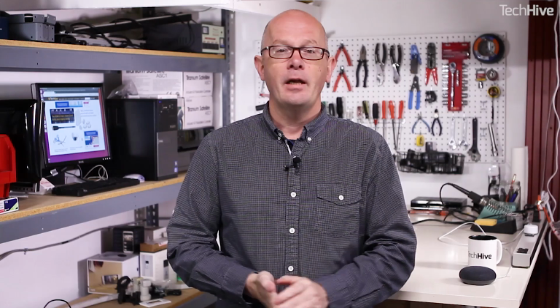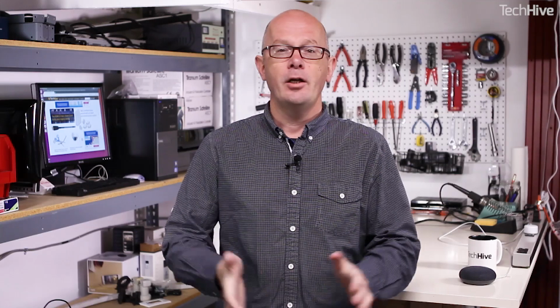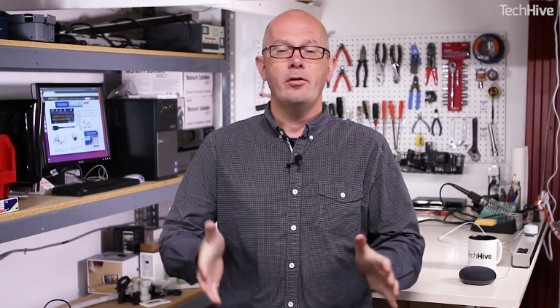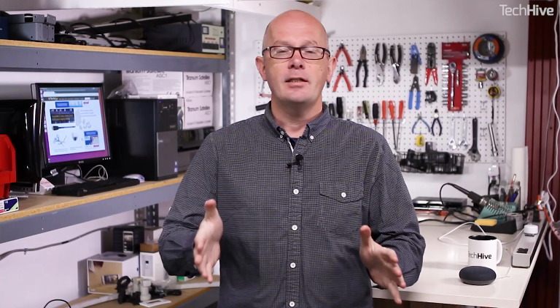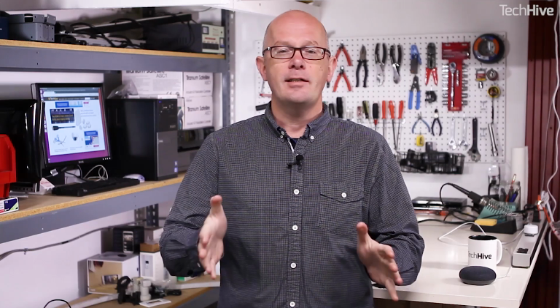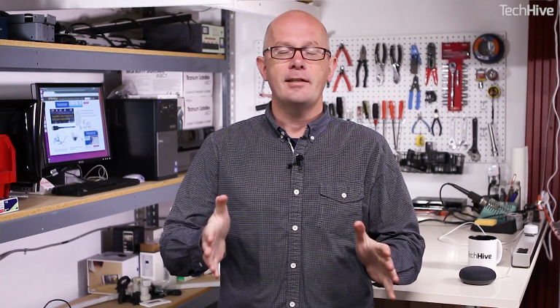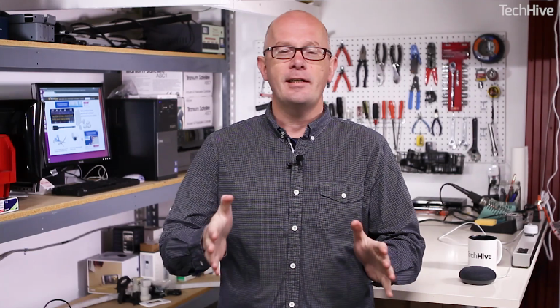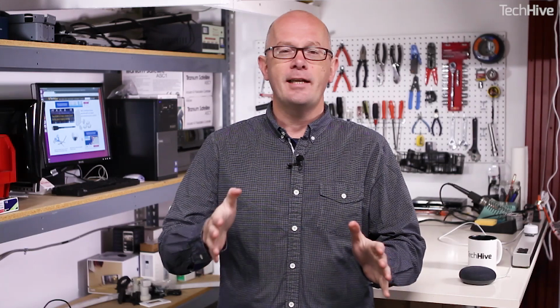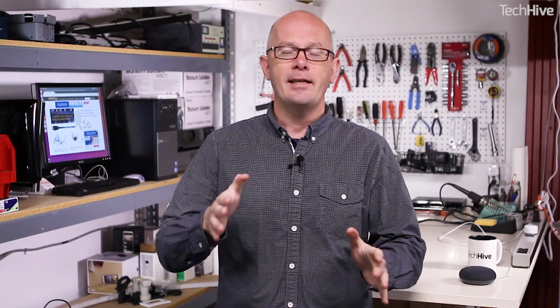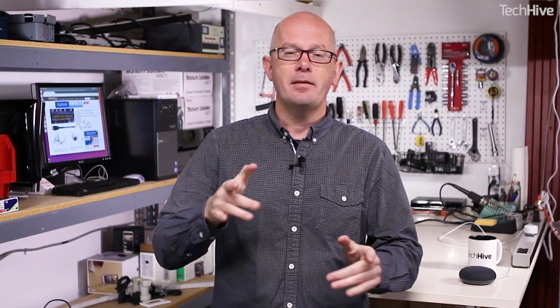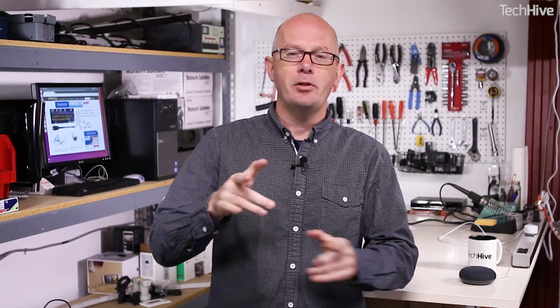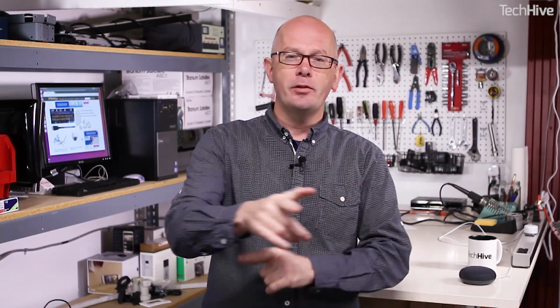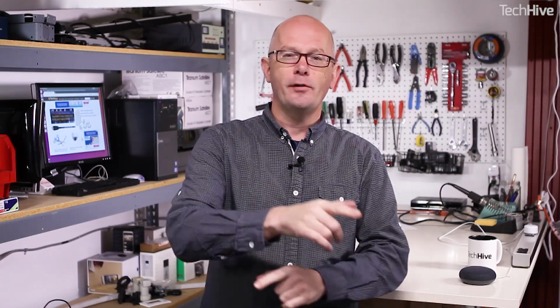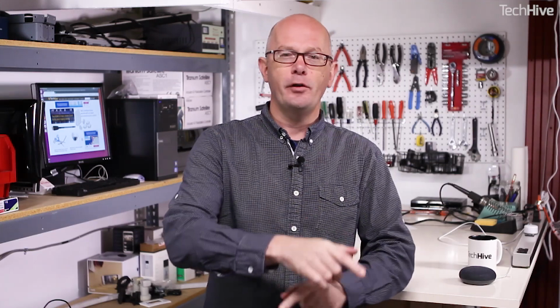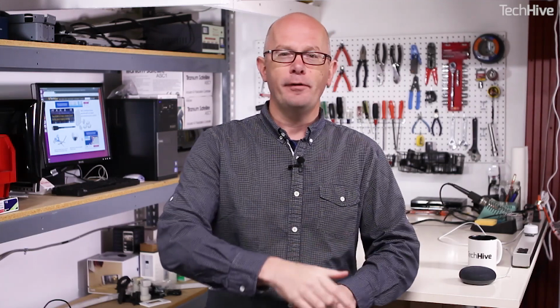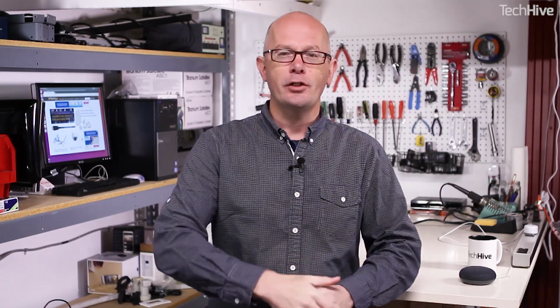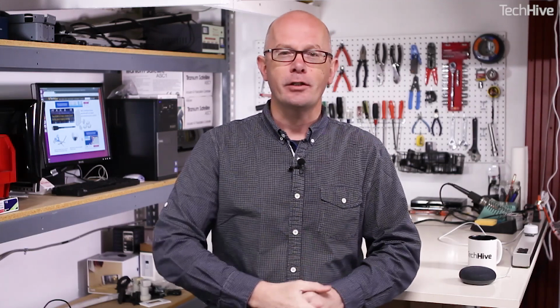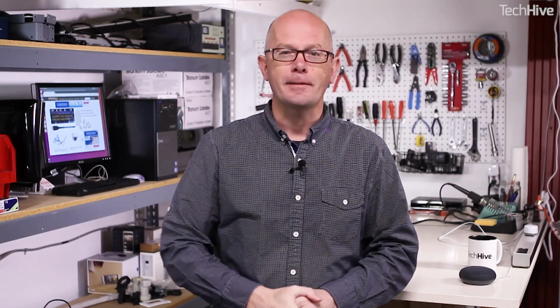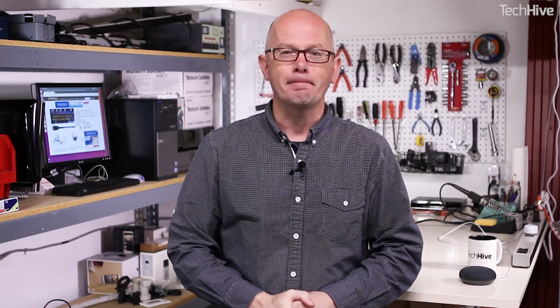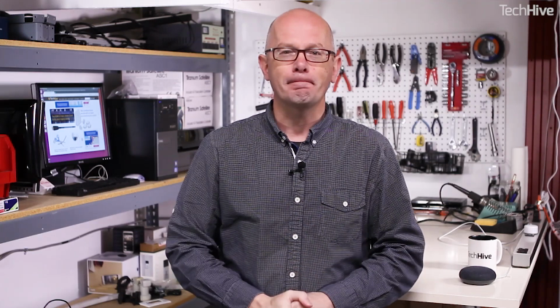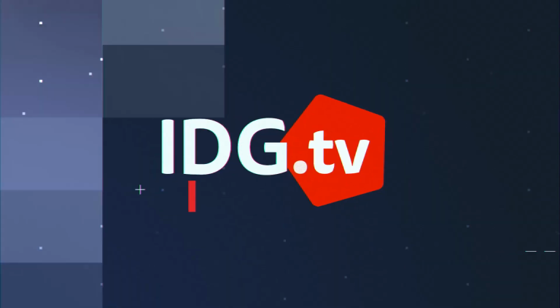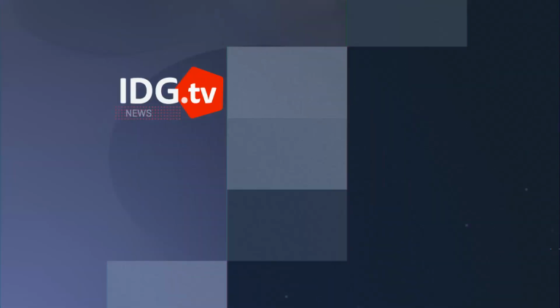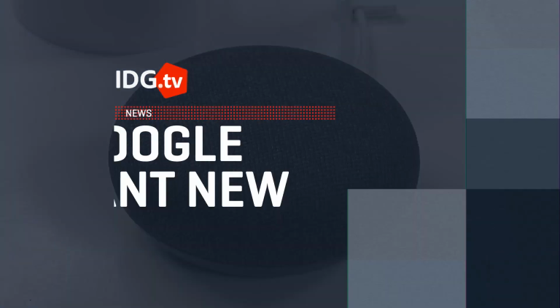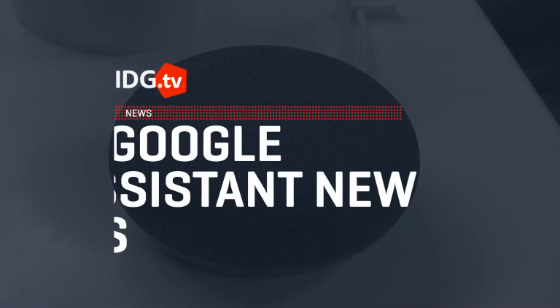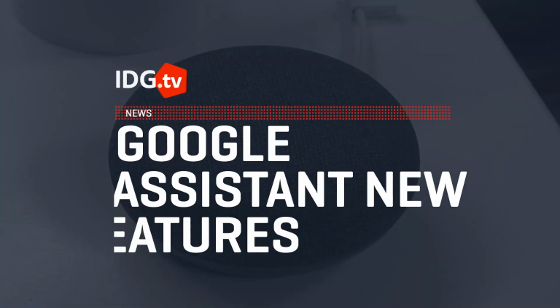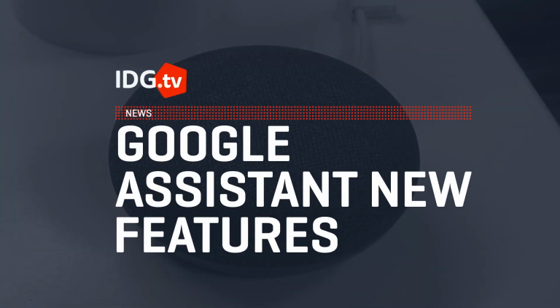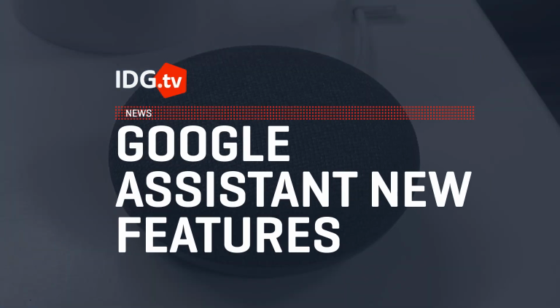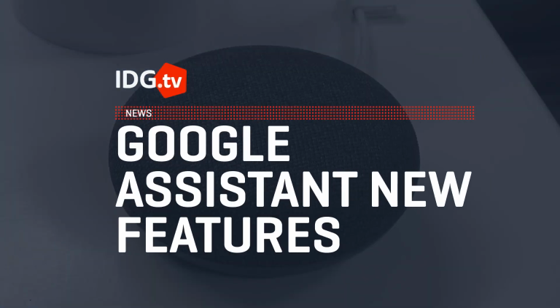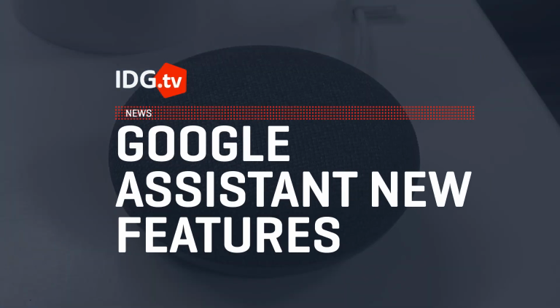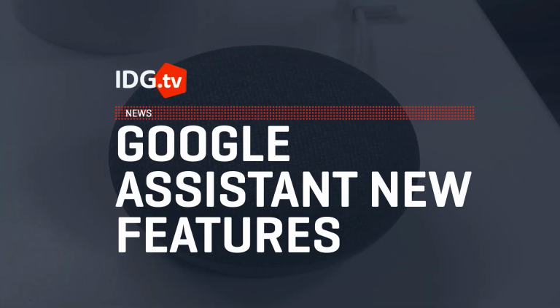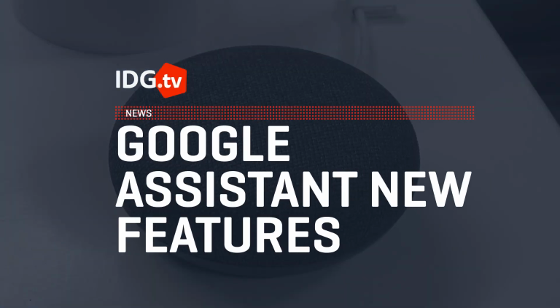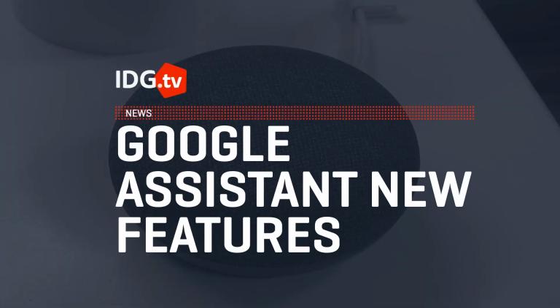Google Assistant is getting some useful new features. Hi, what can I do for you?